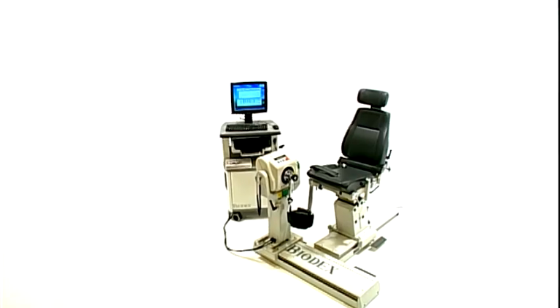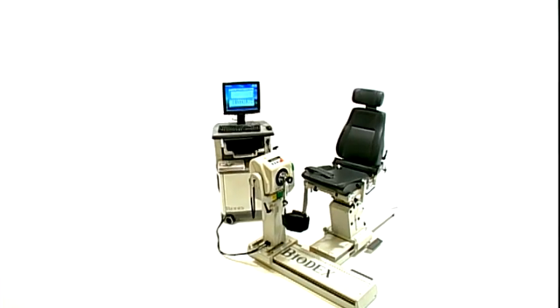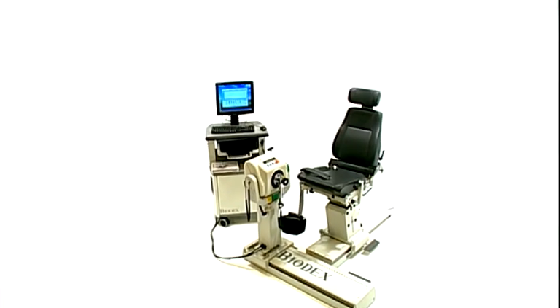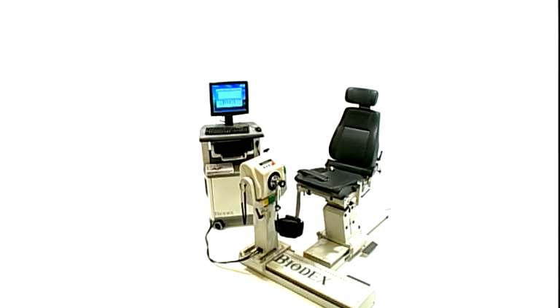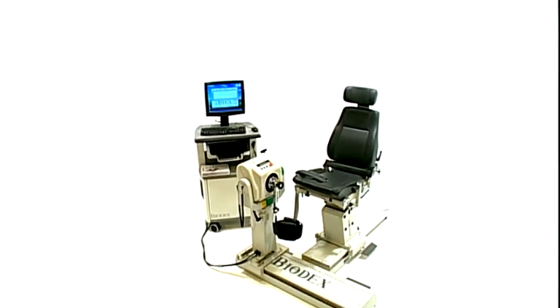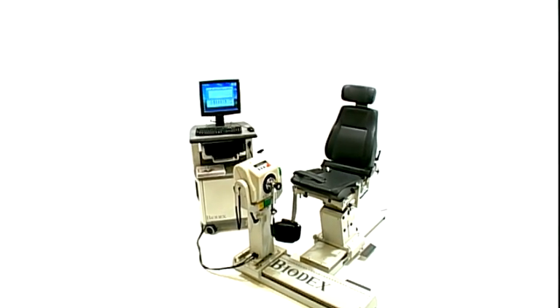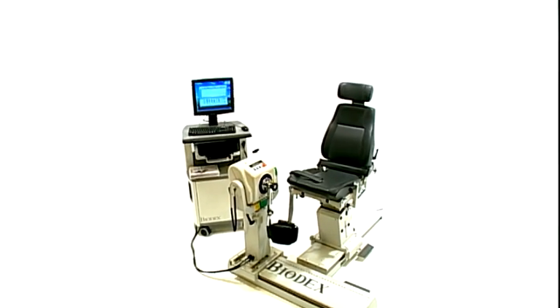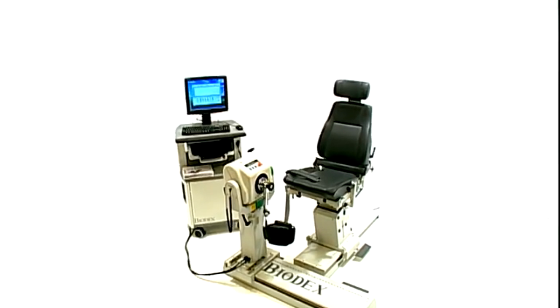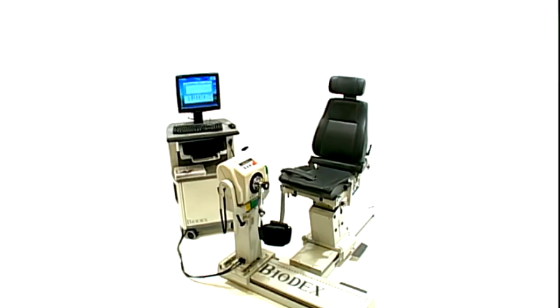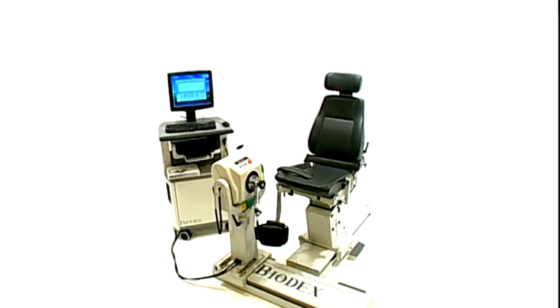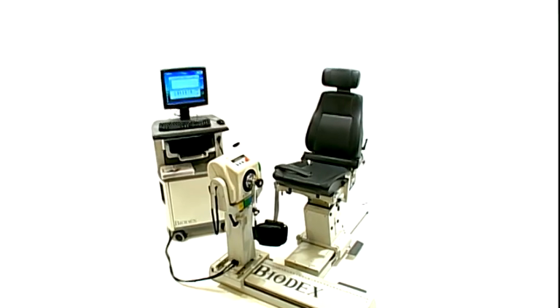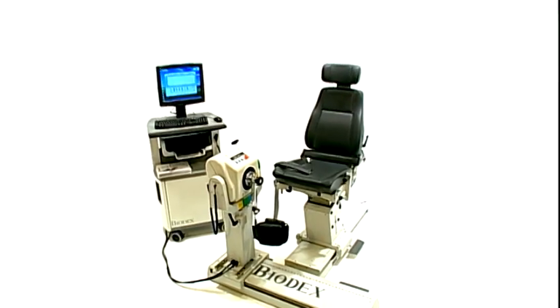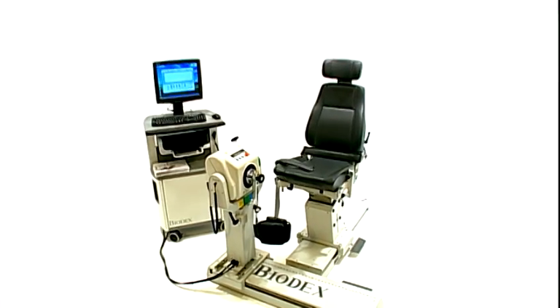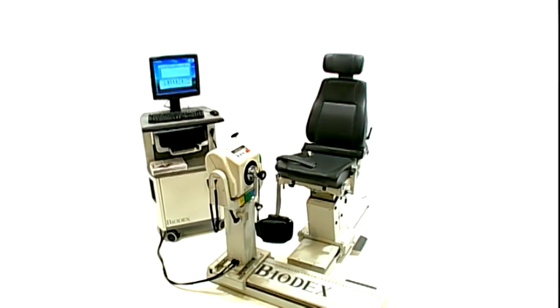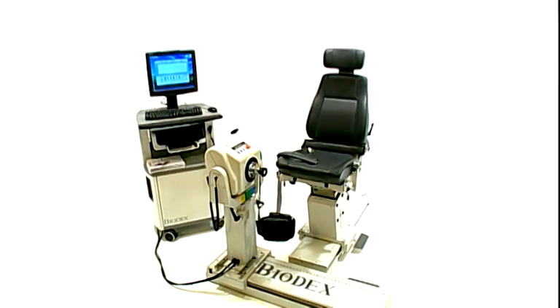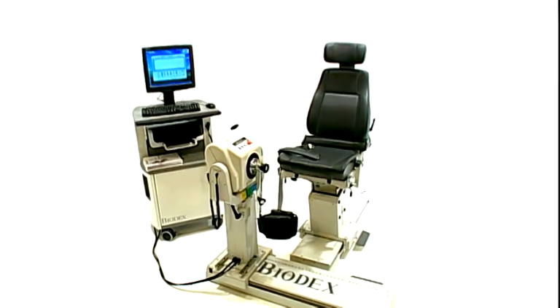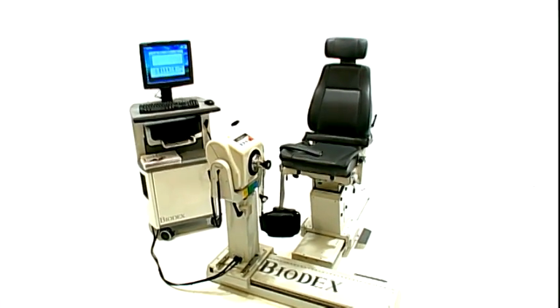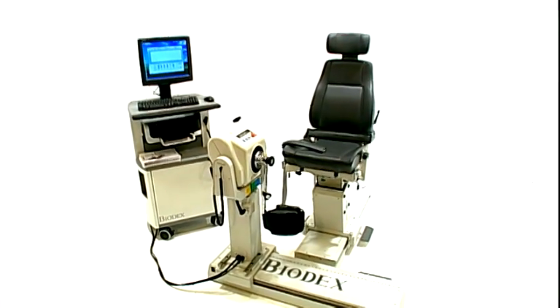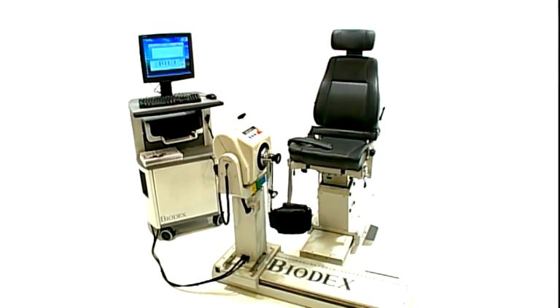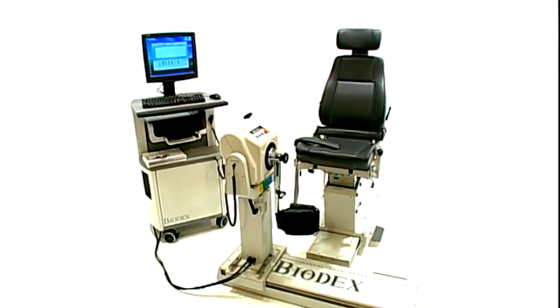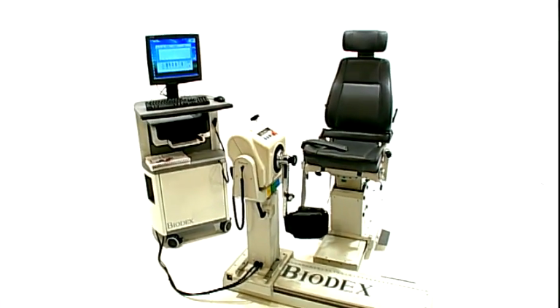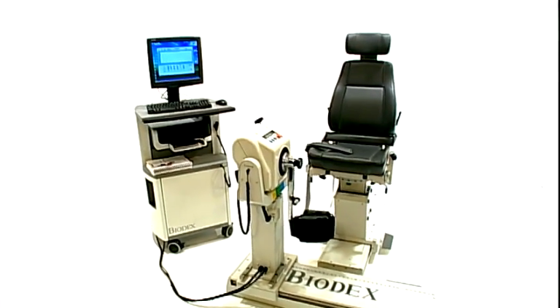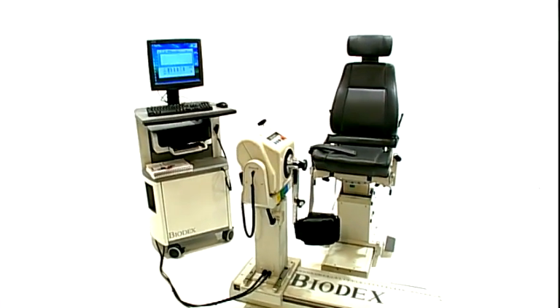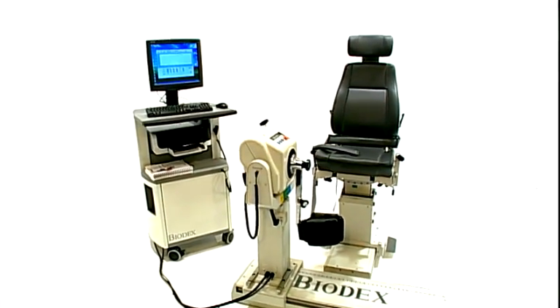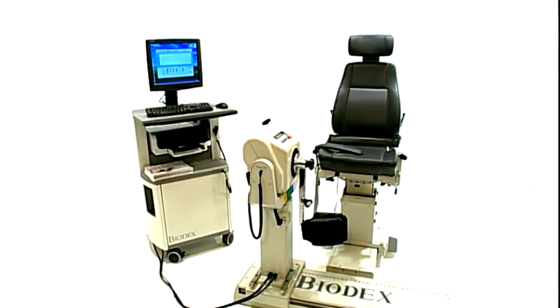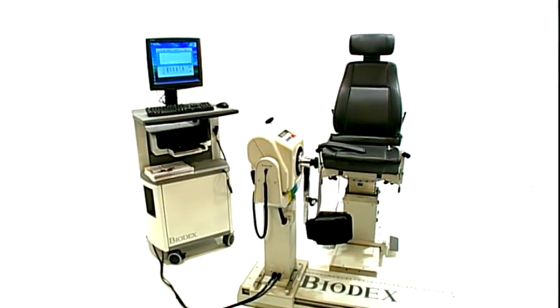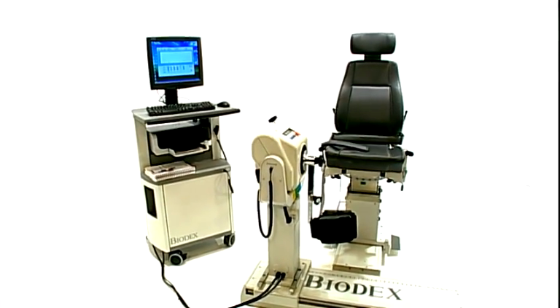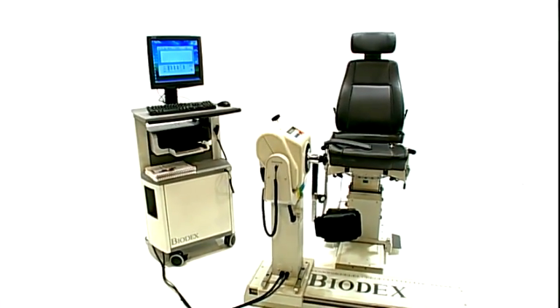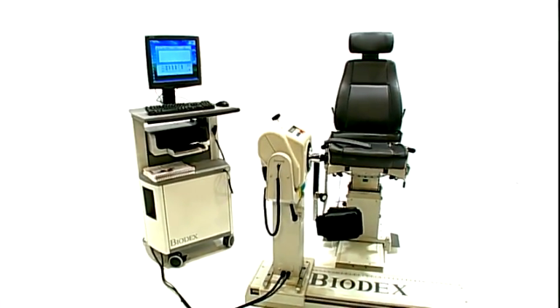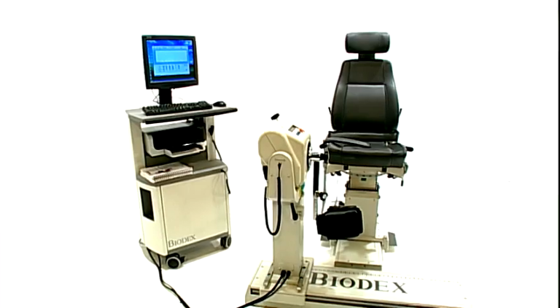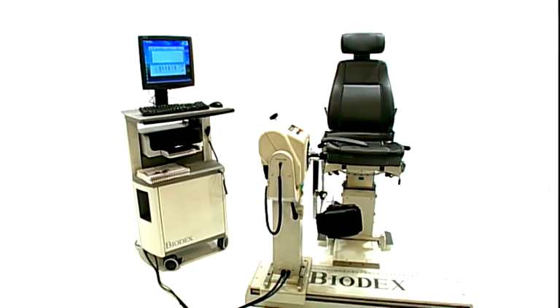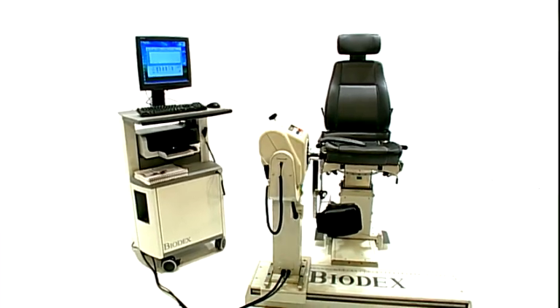Biodex System 4 — still the fastest way to identify, treat, and document the physical impairments that cause functional limitations.